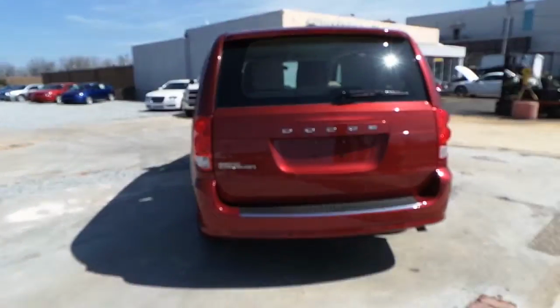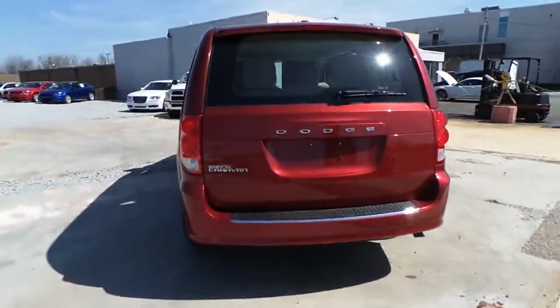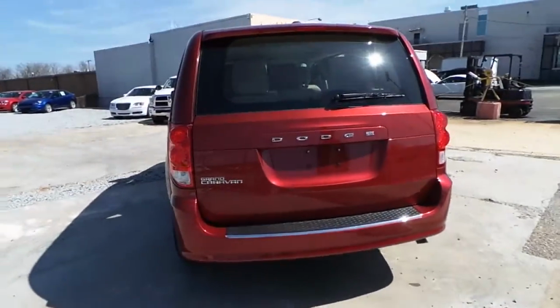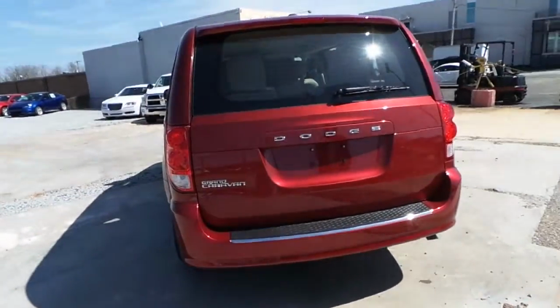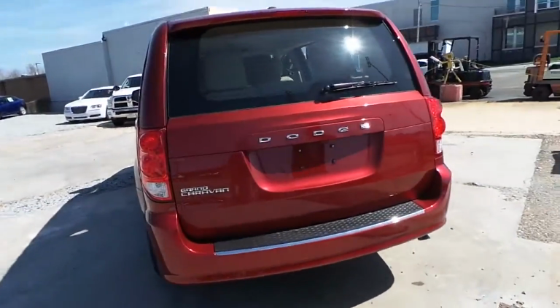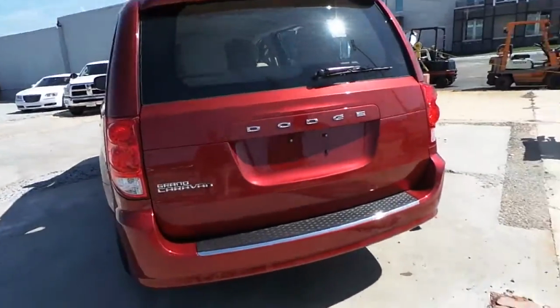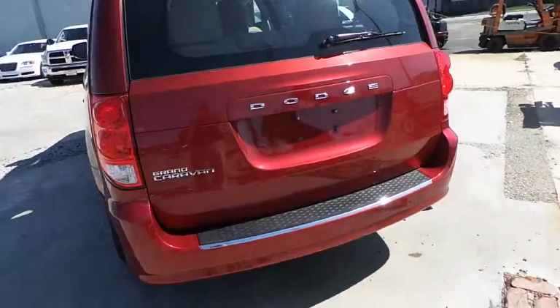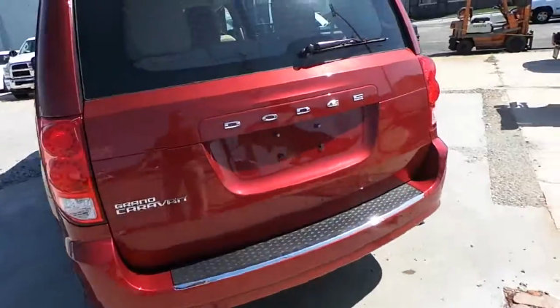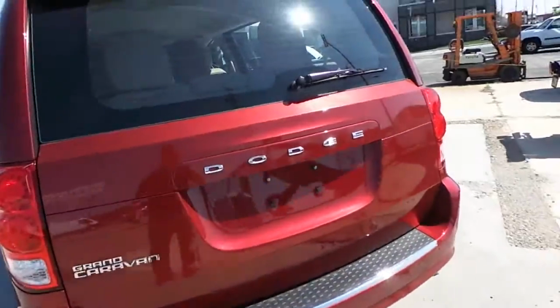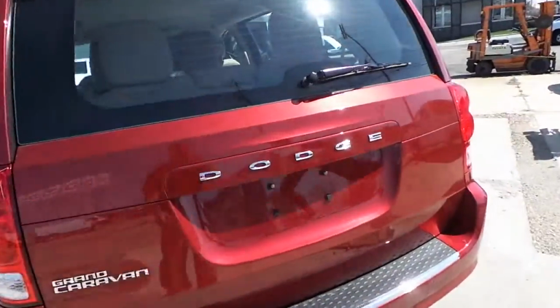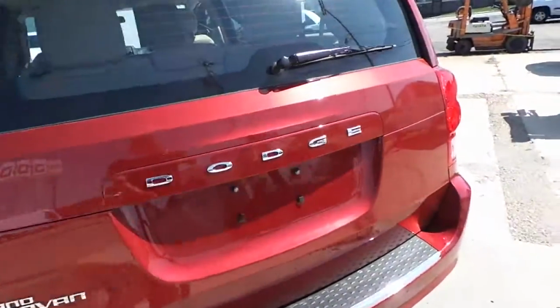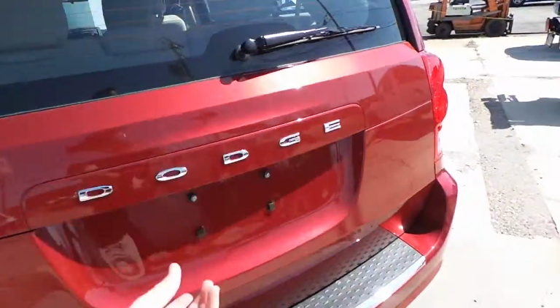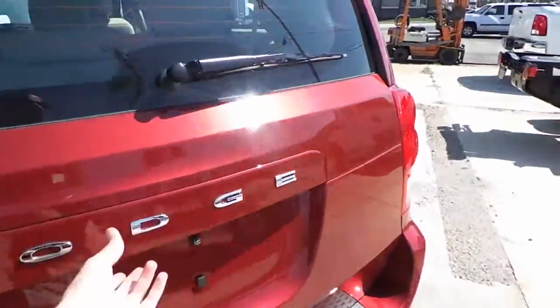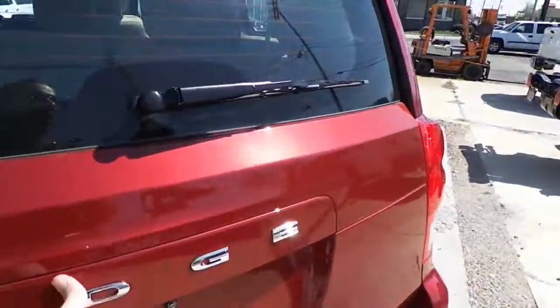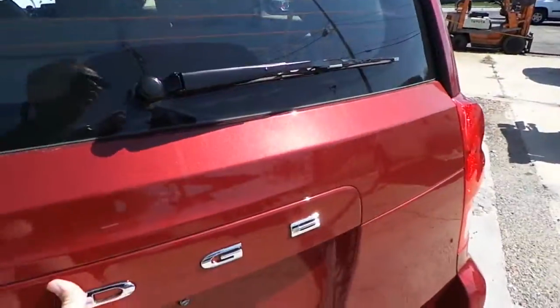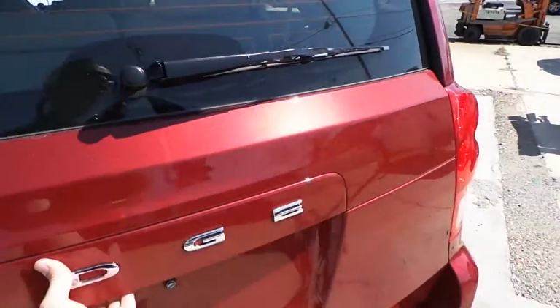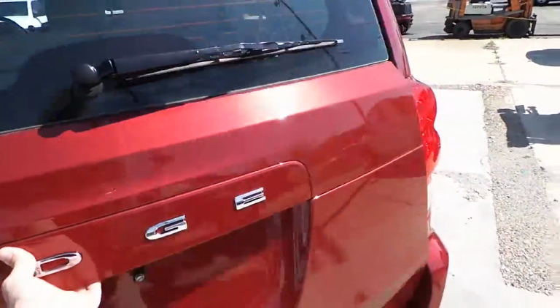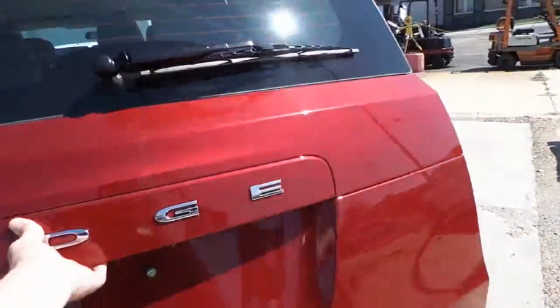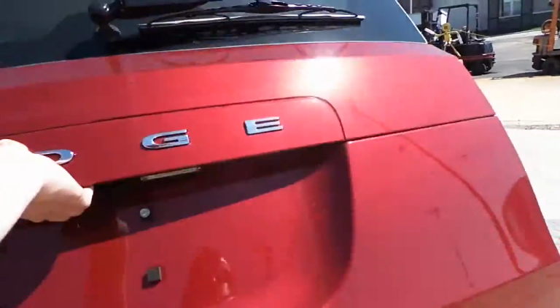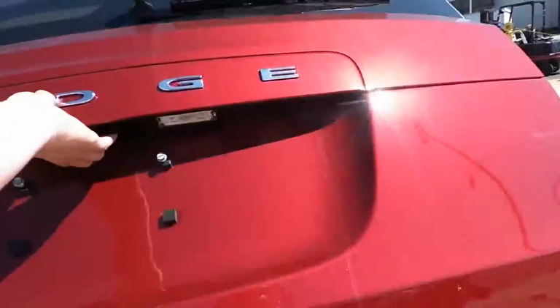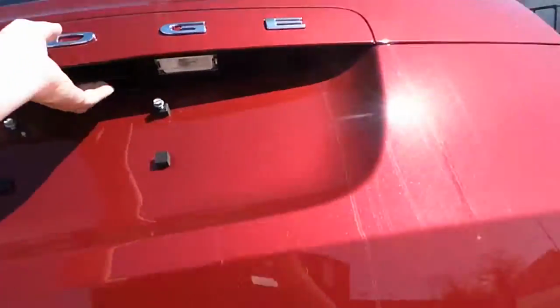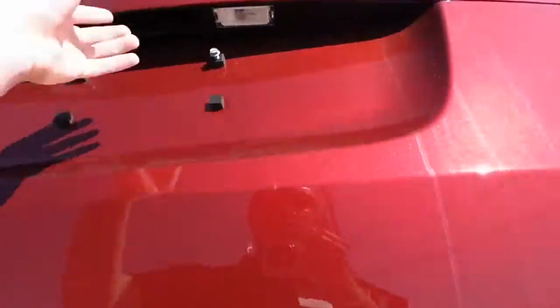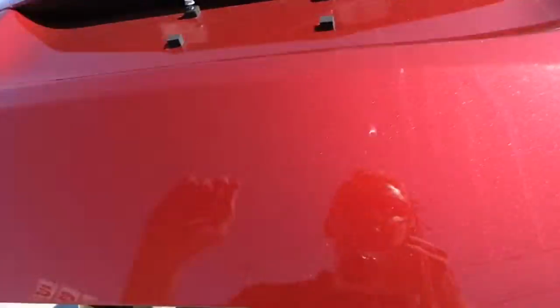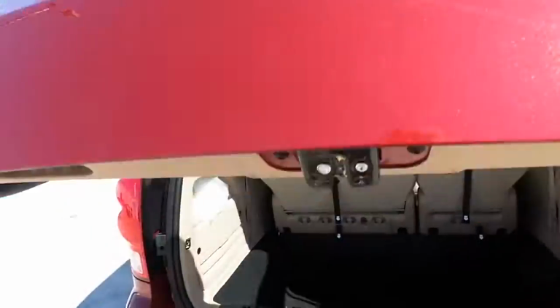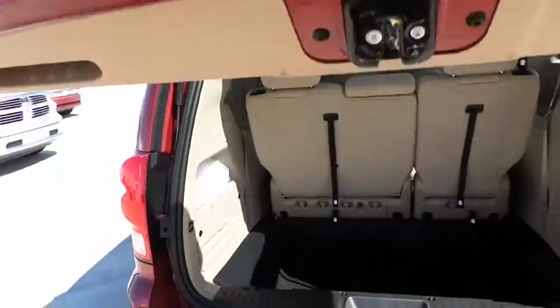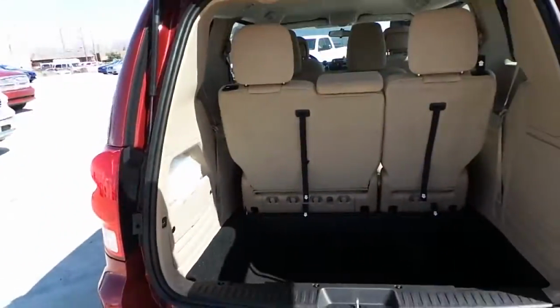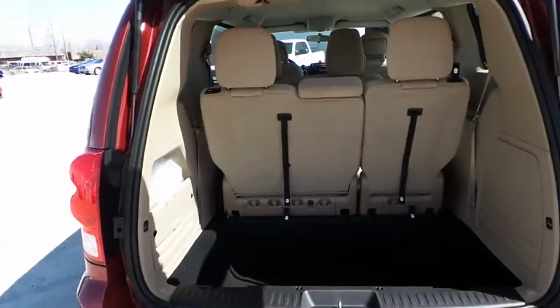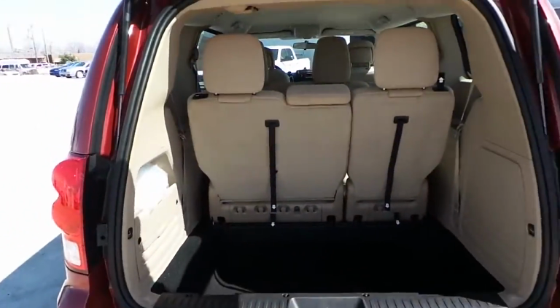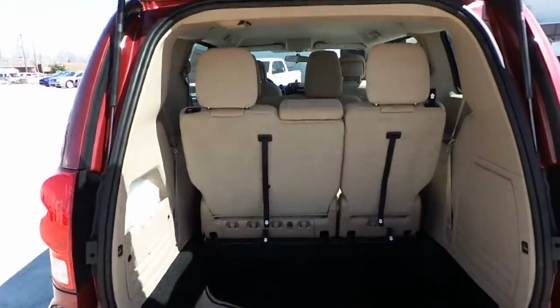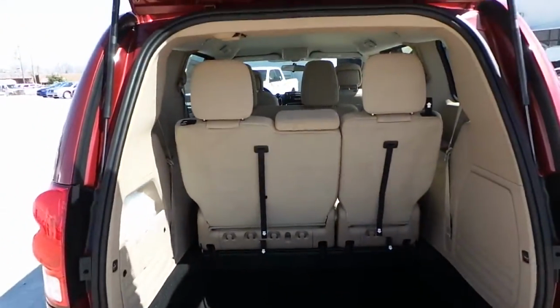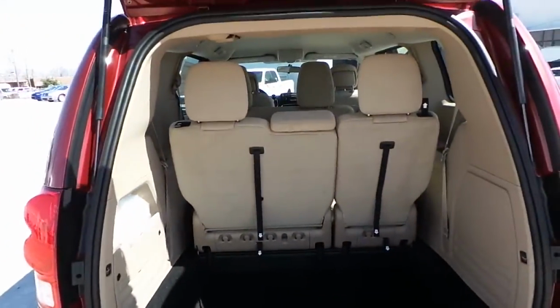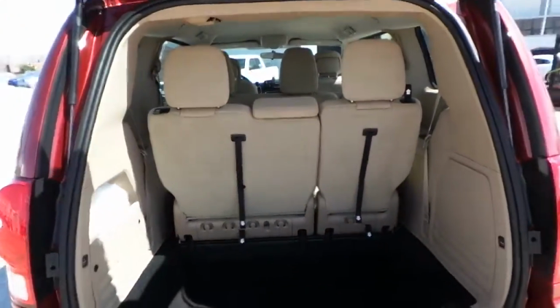Unto your rear cargo space, fold down third and second row seating.